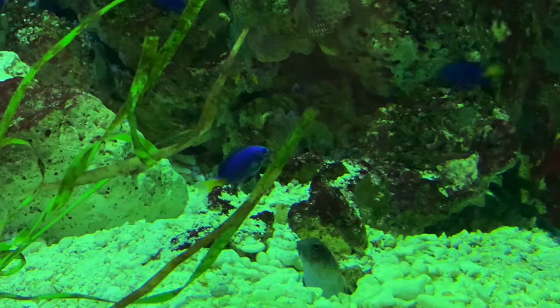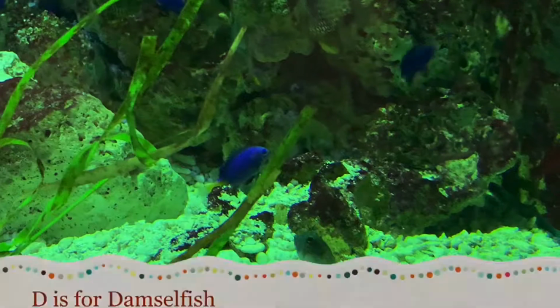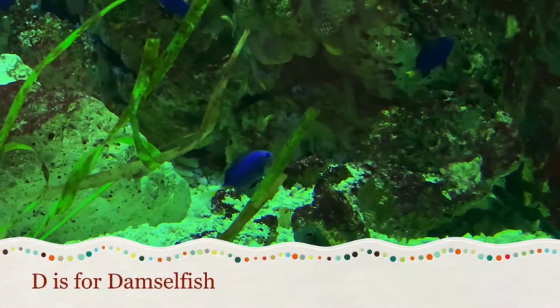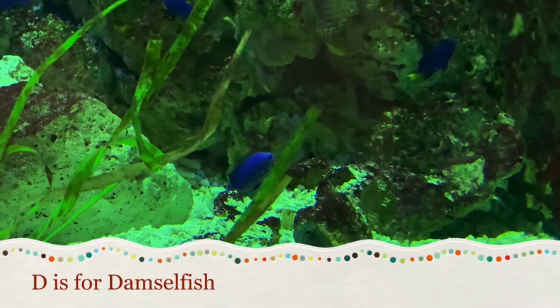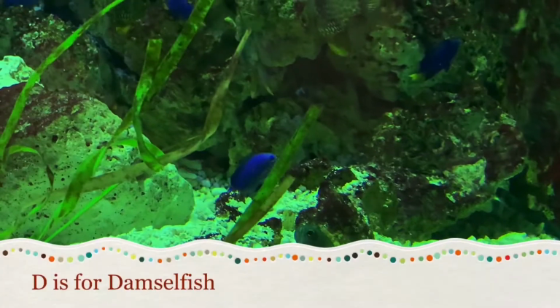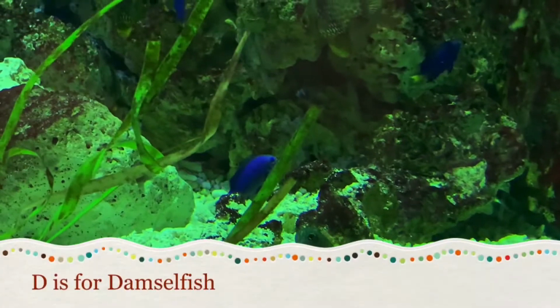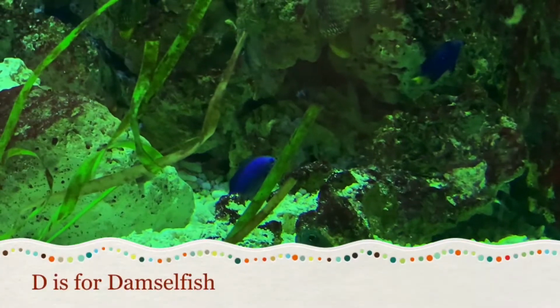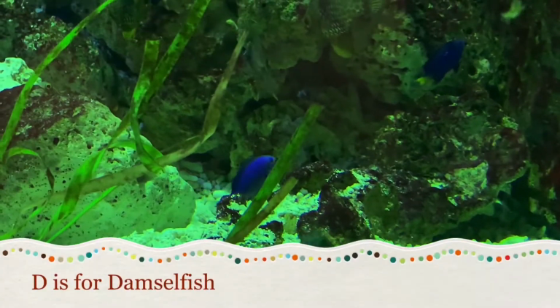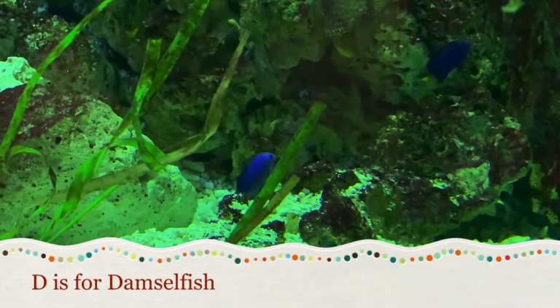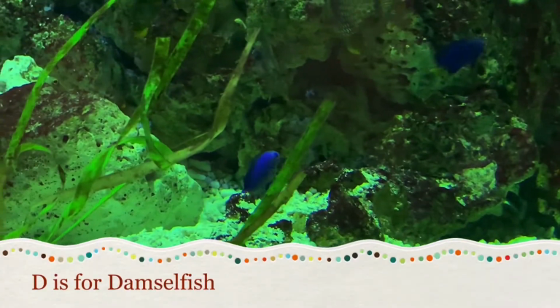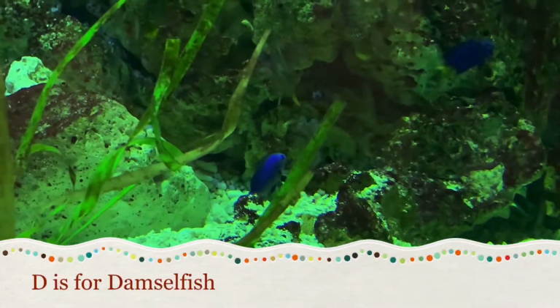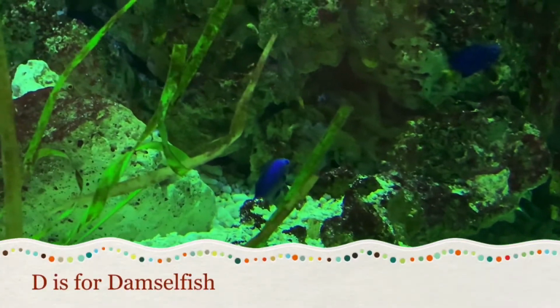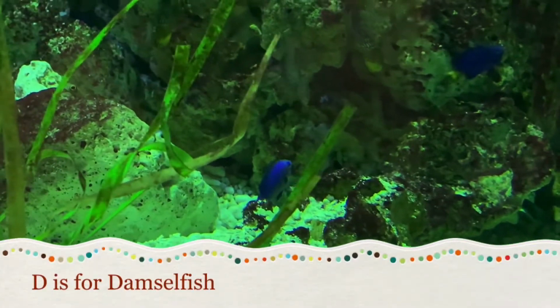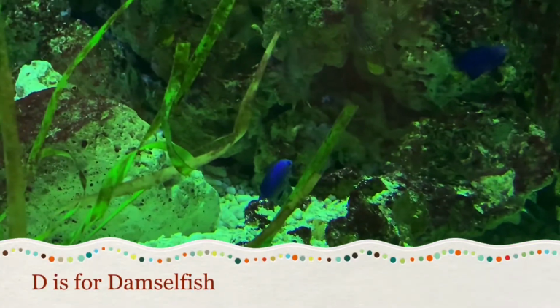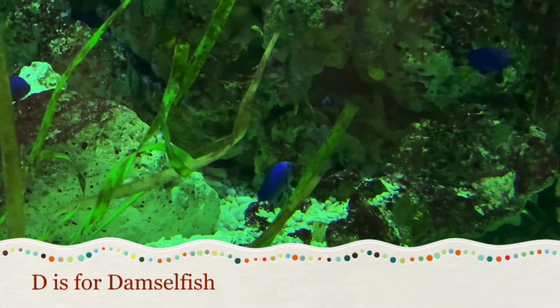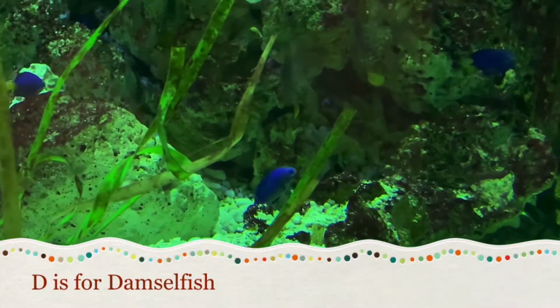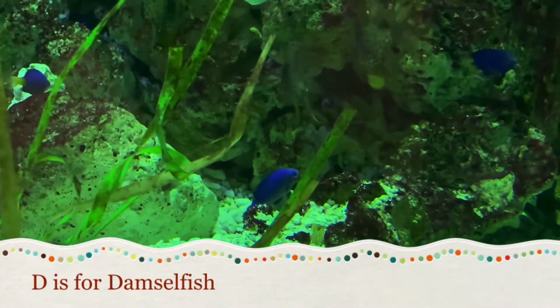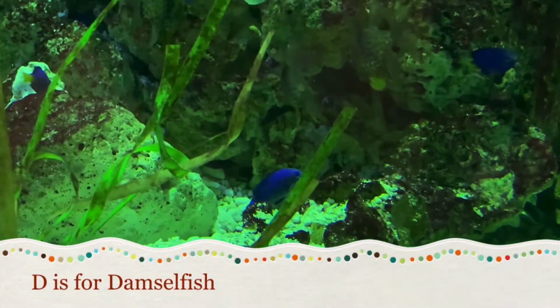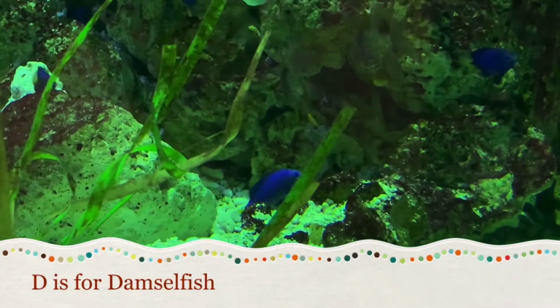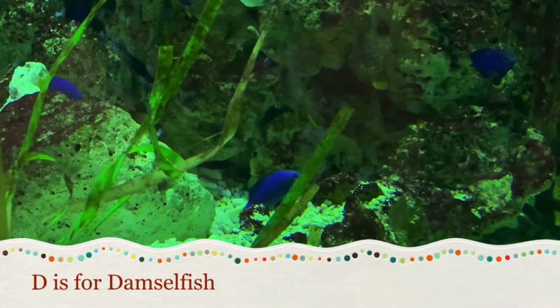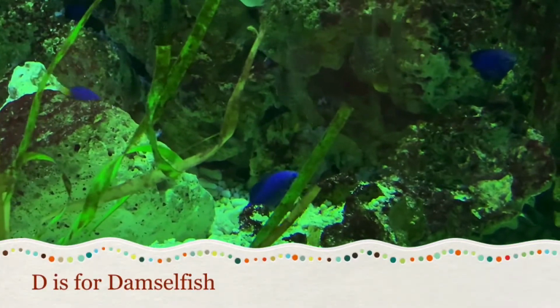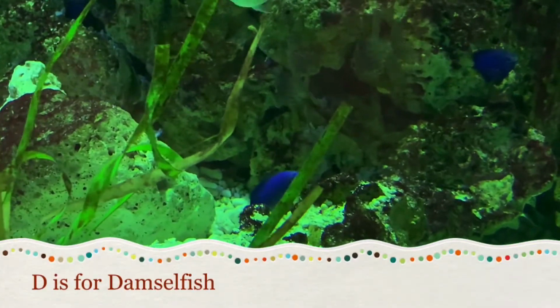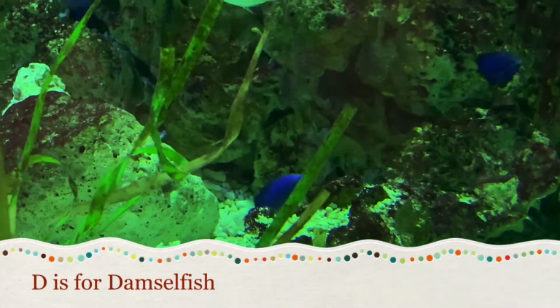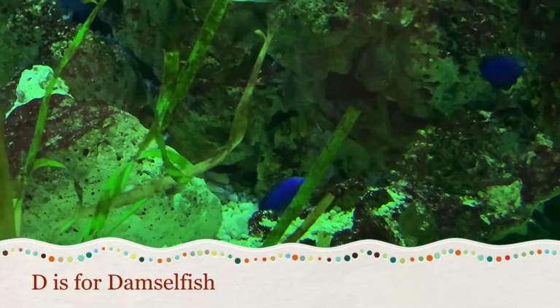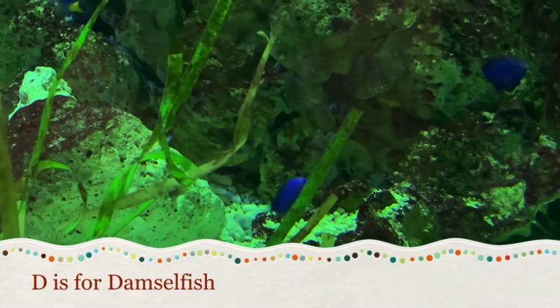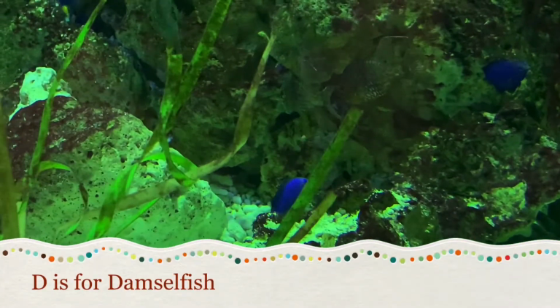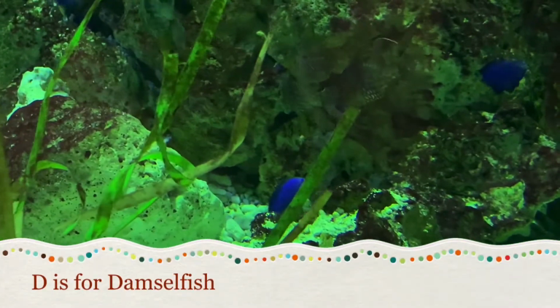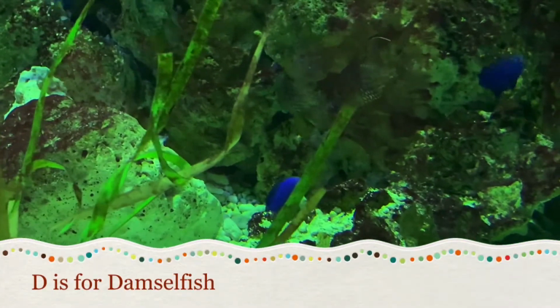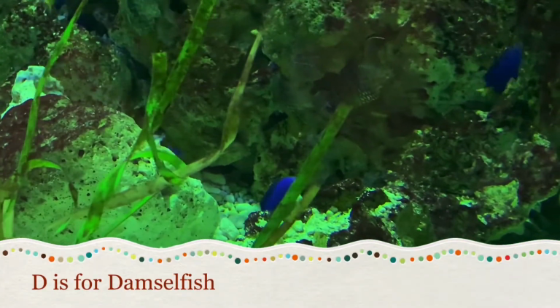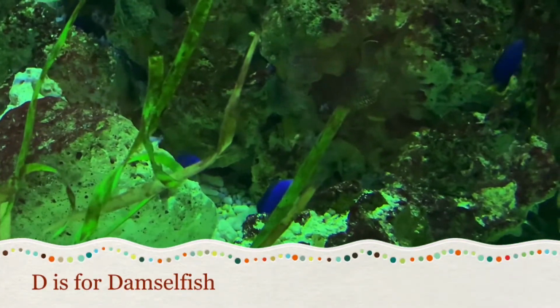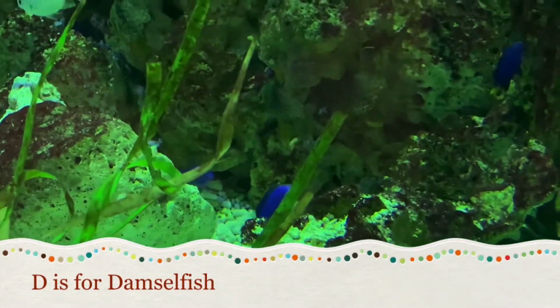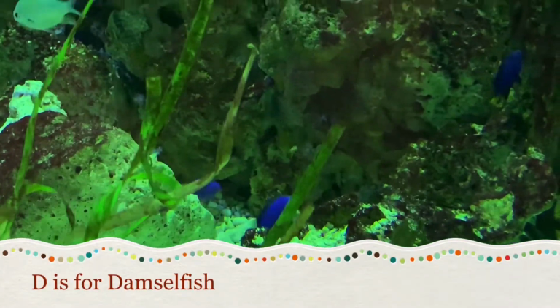Welcome to the fourth episode of the Aquarium Alphabet. Today we will be looking at the letter D.